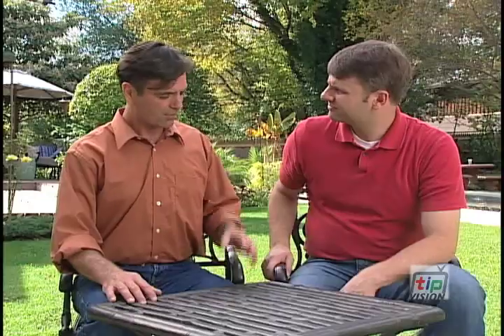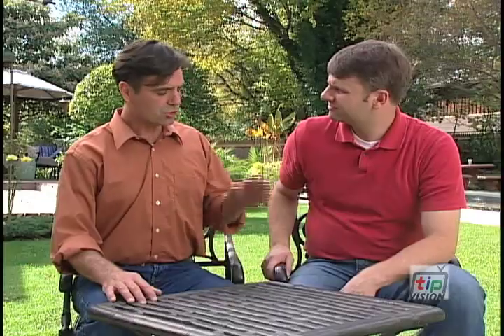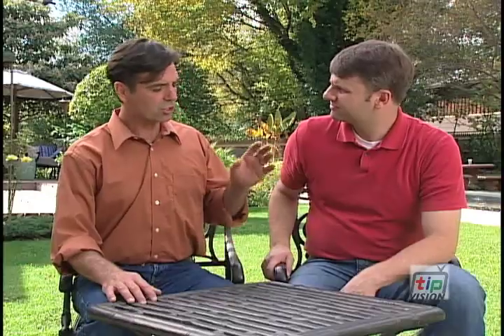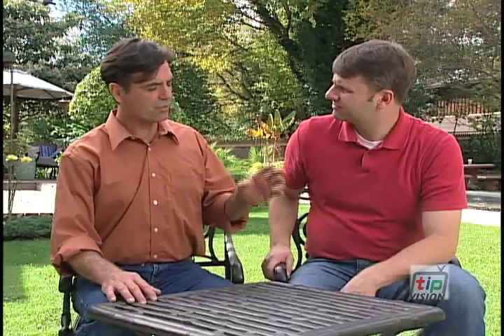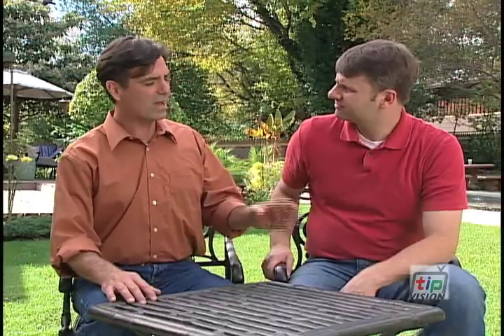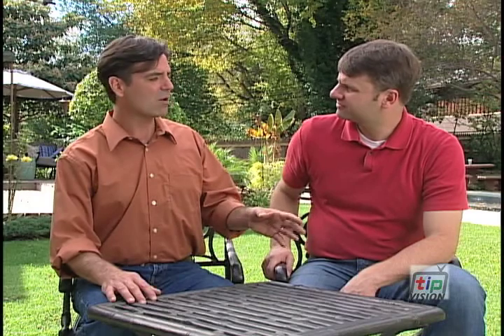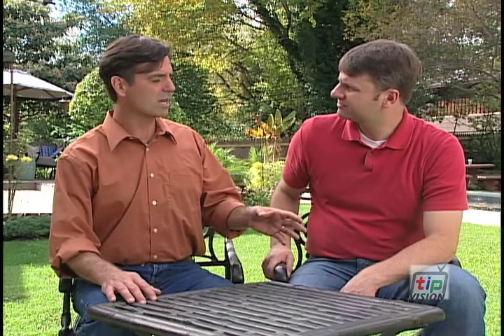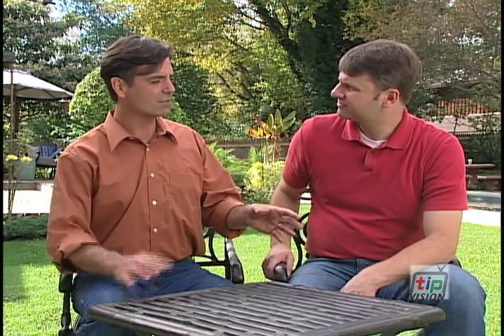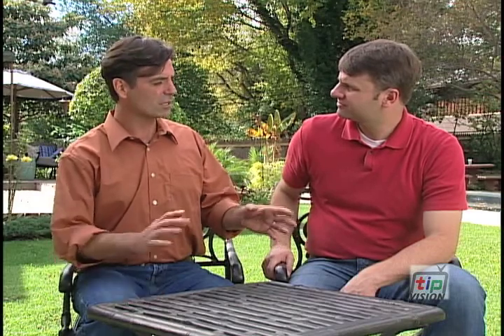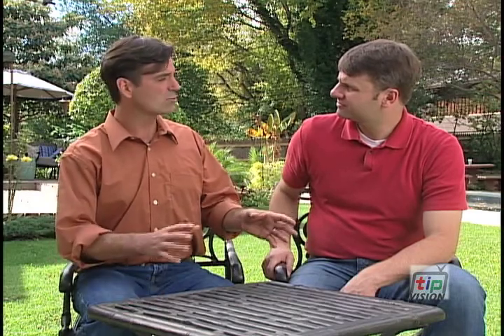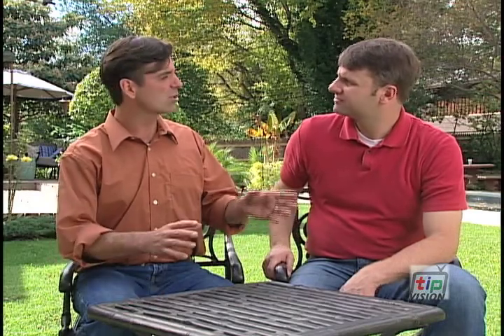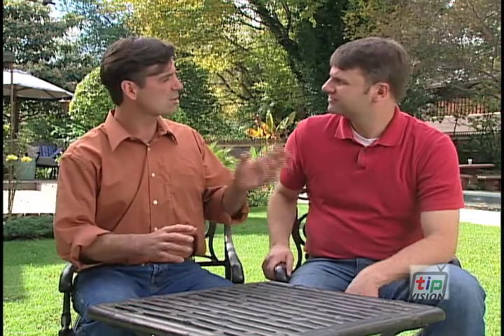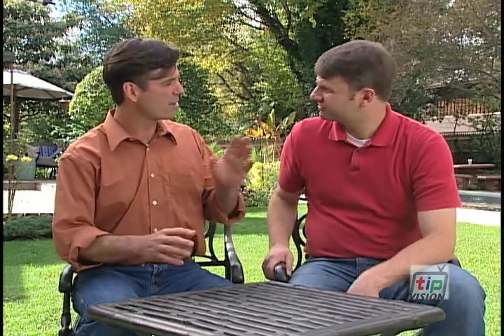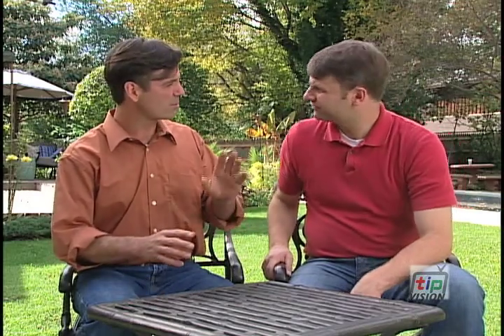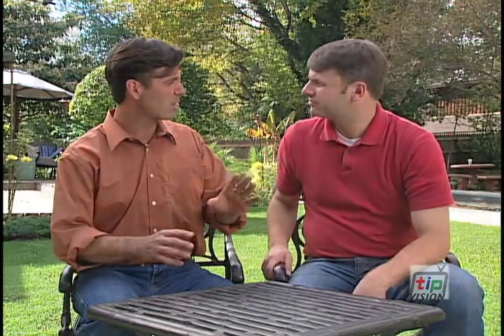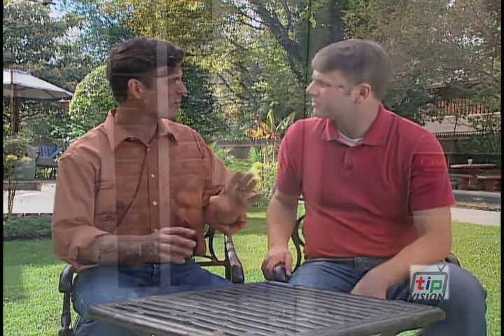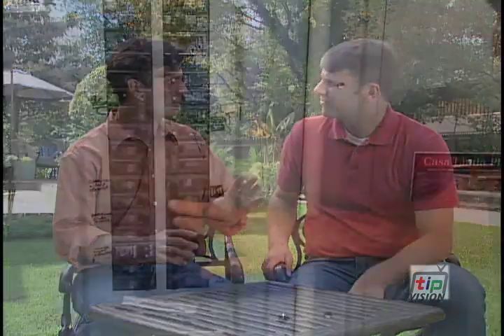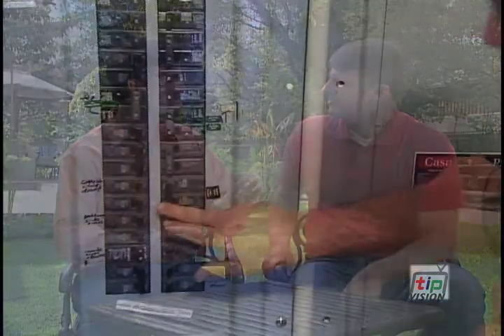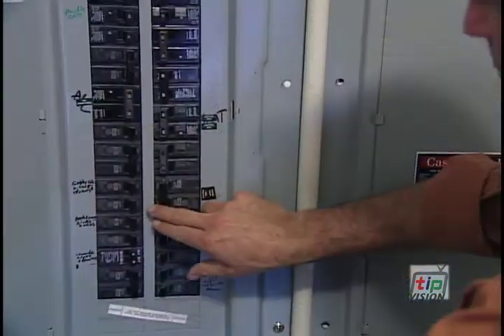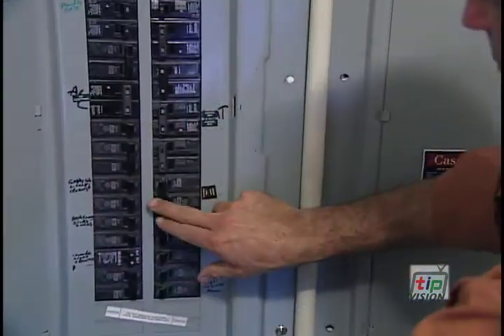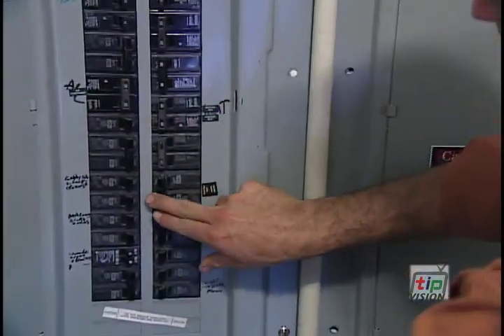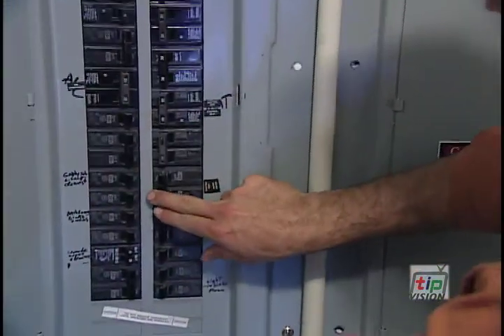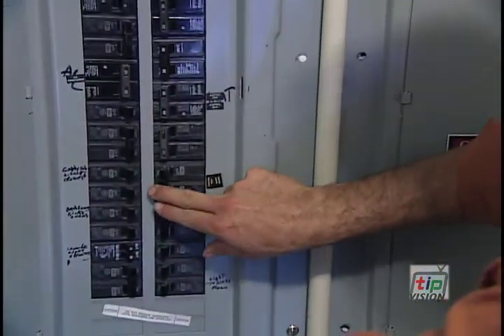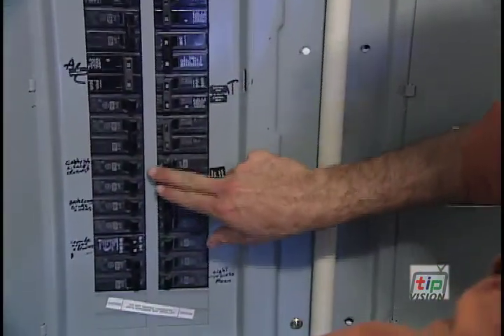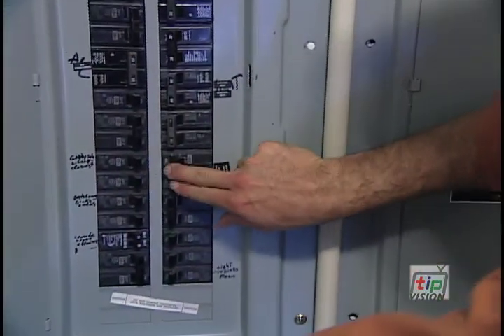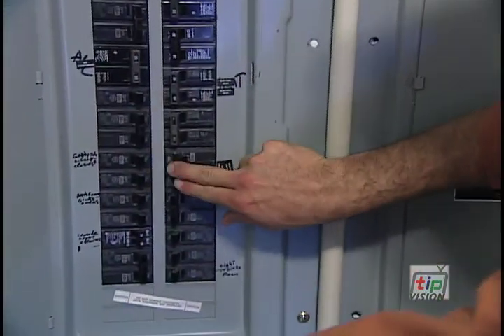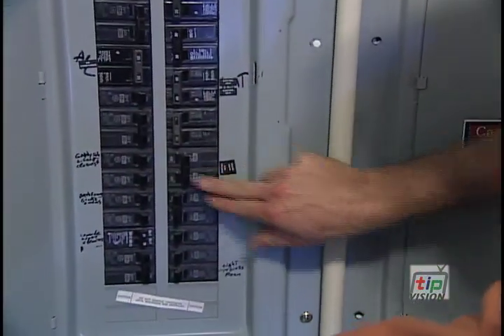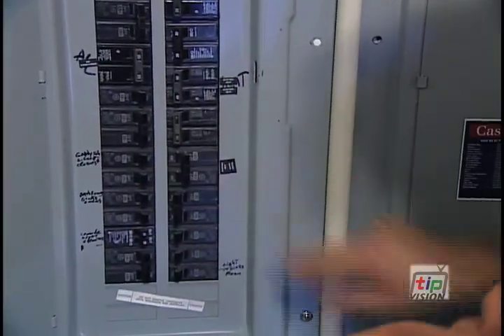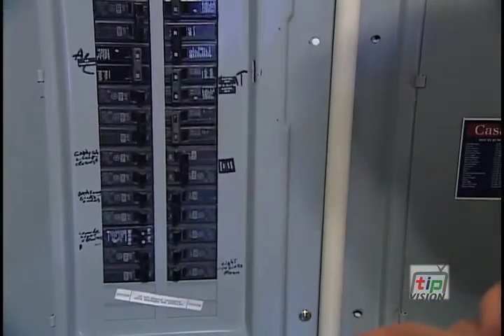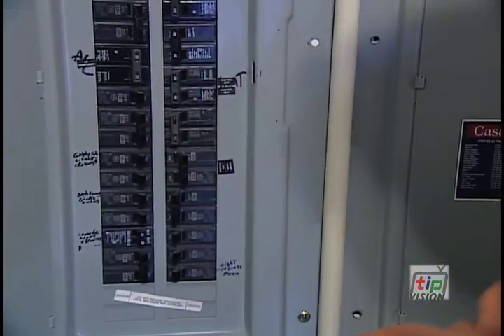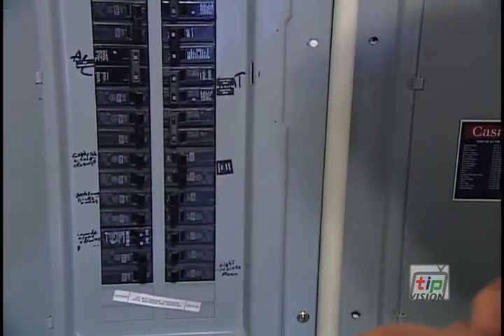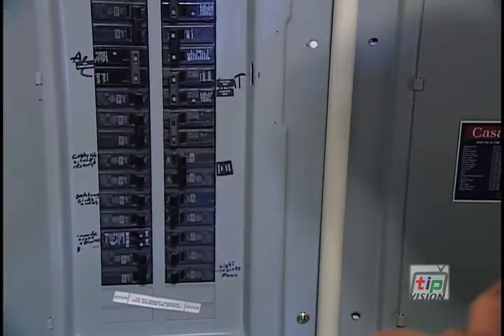First, you're going to shut the power down. If it's electric, you shut it off at the breaker box. If it's gas, you turn the gas off right there at the water heater.